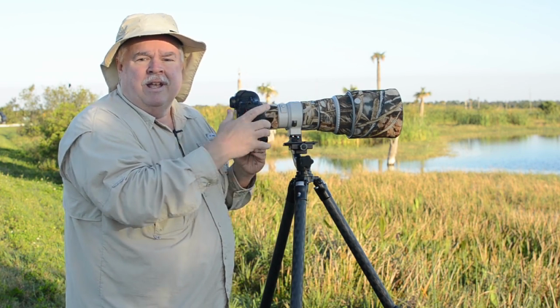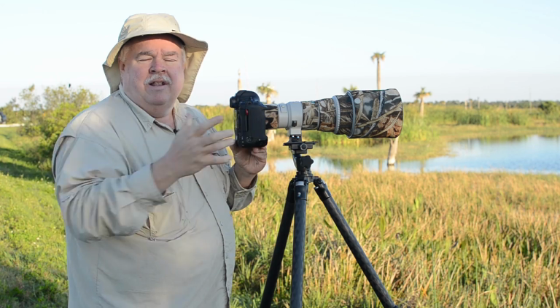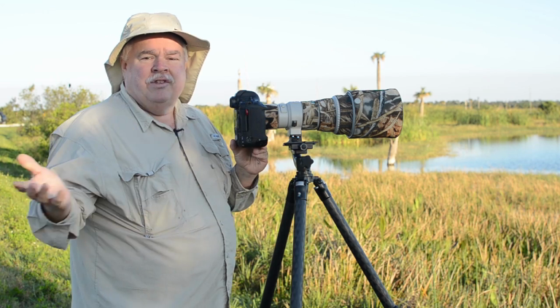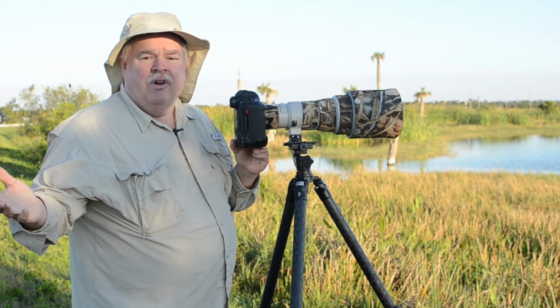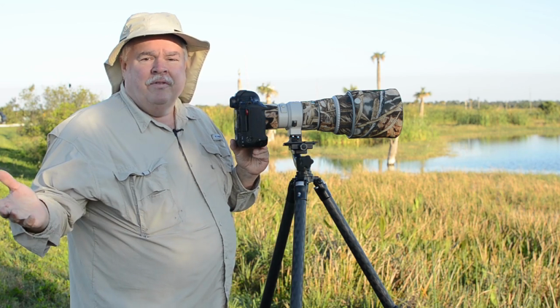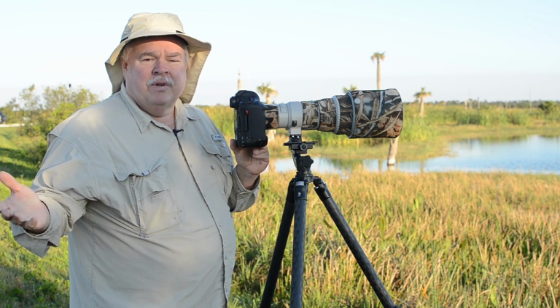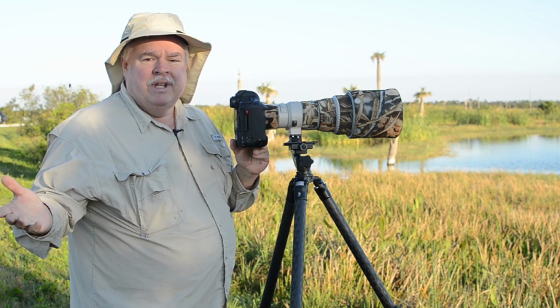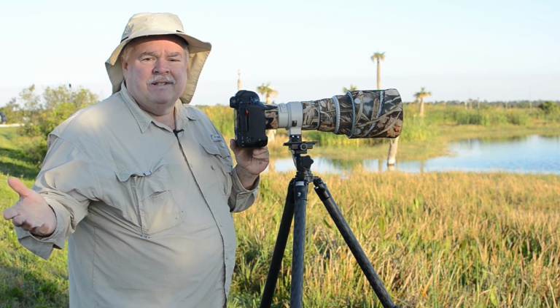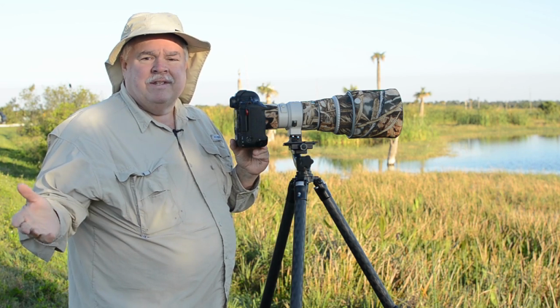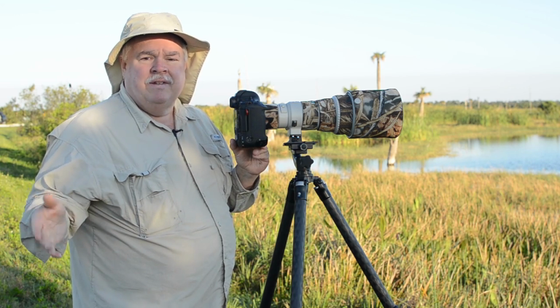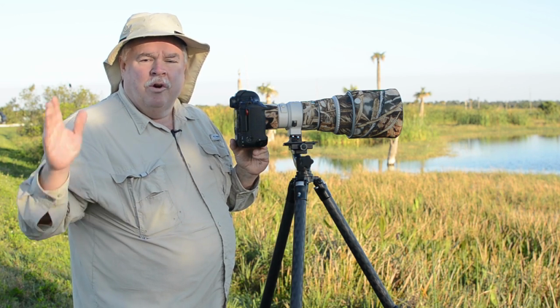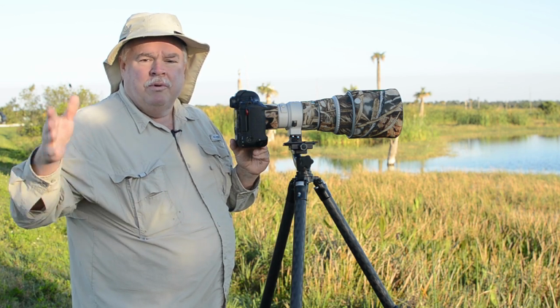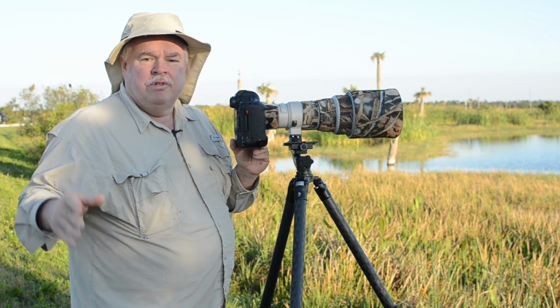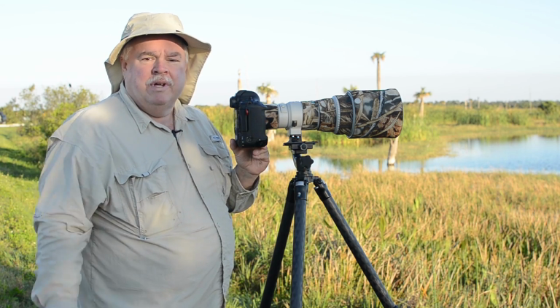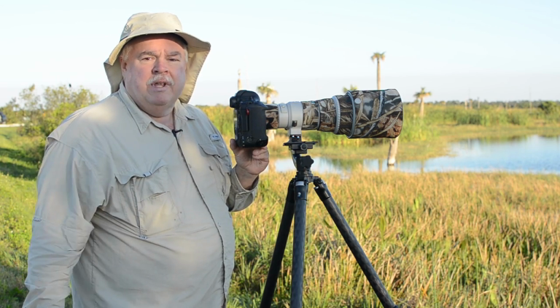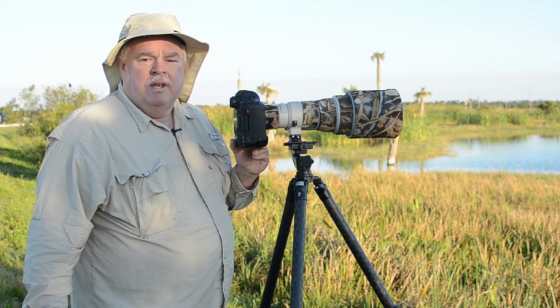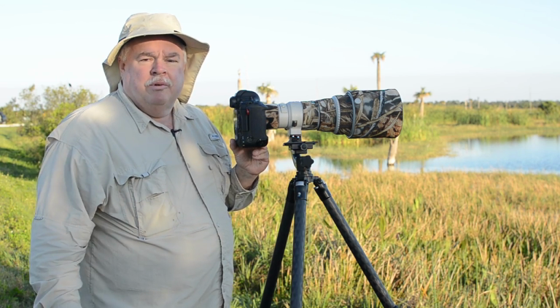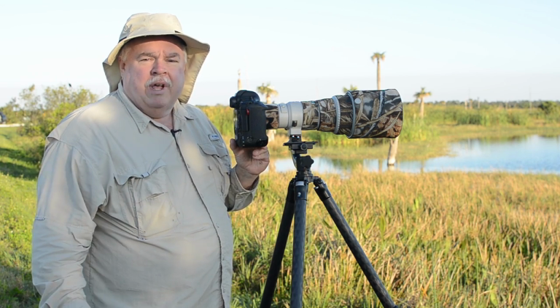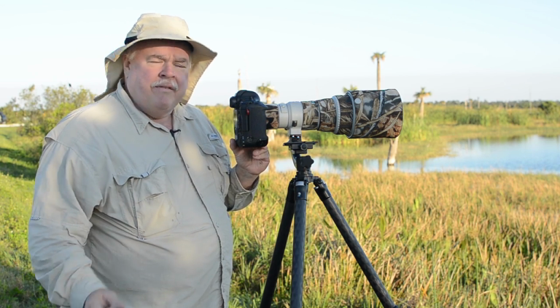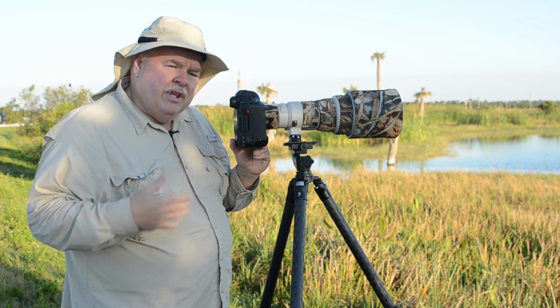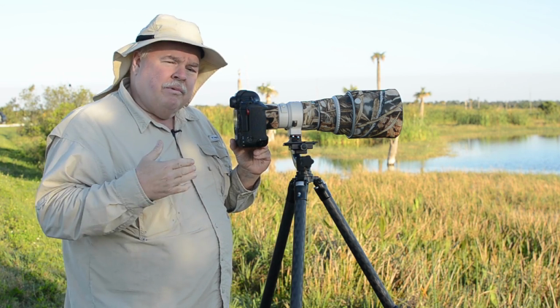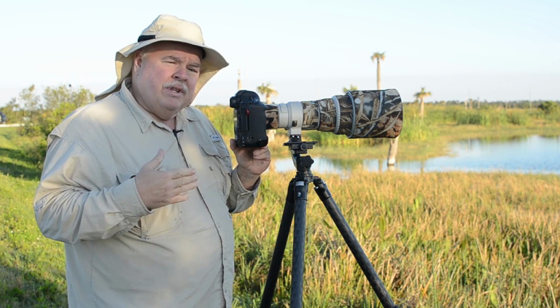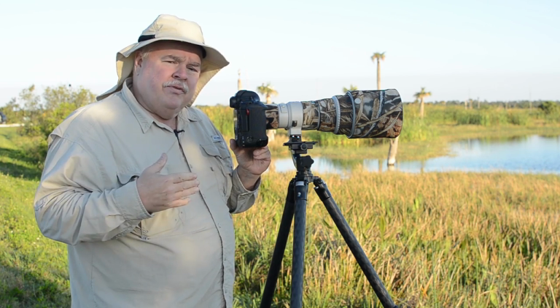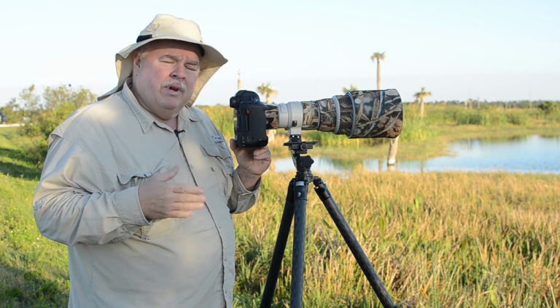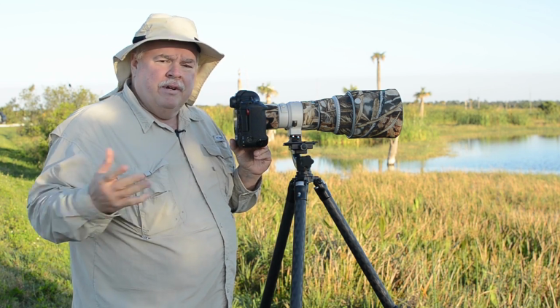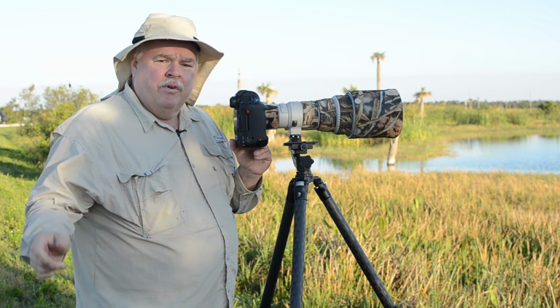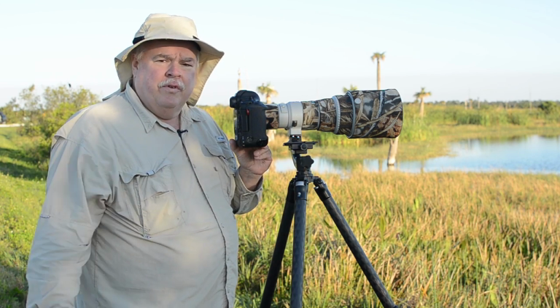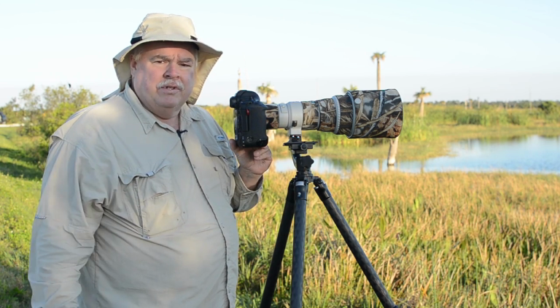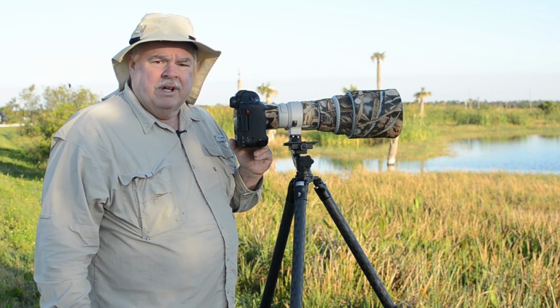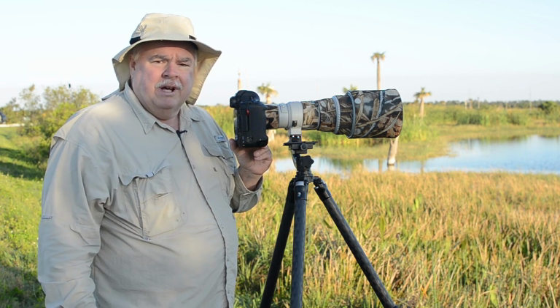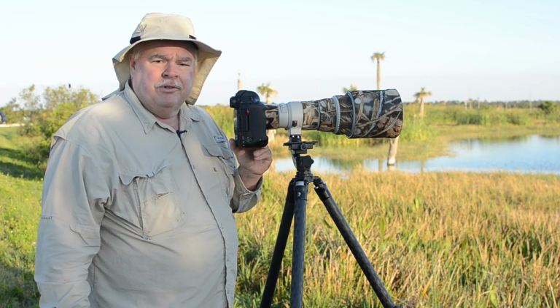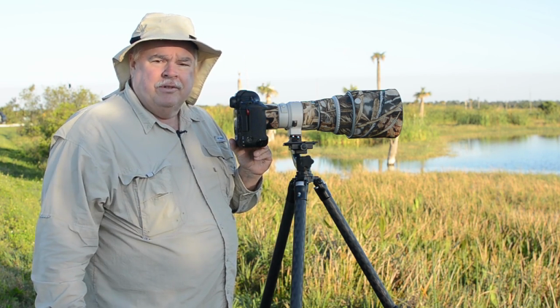This is all for today's lesson. Hope you enjoy it. We'll have another one of these for you here at Photofocus.com real soon.